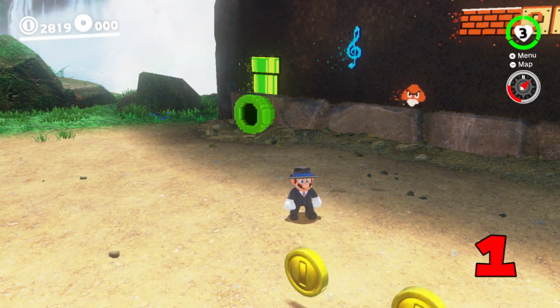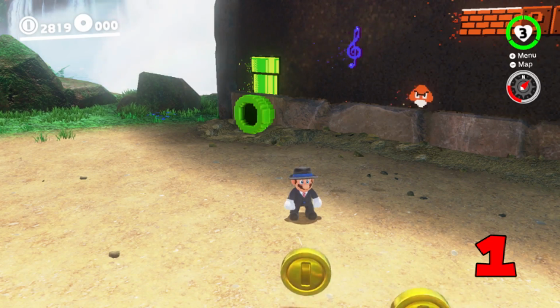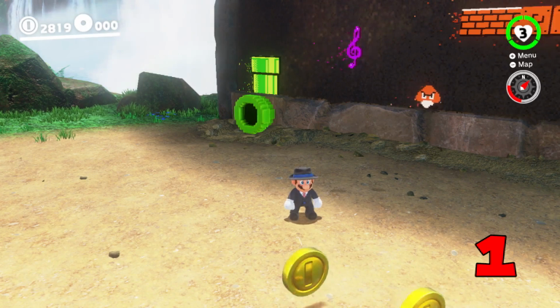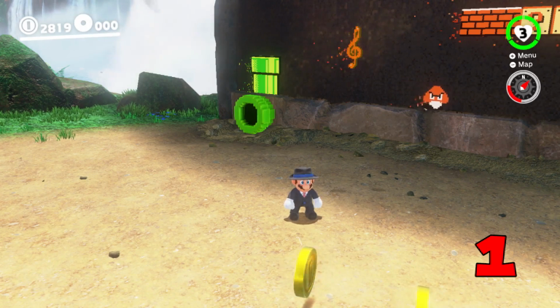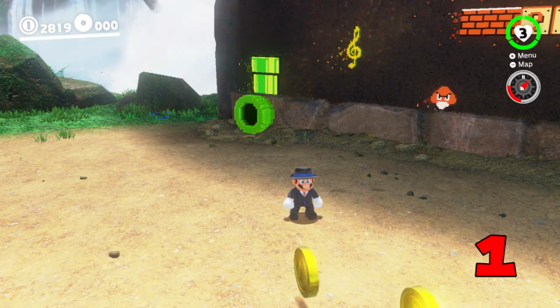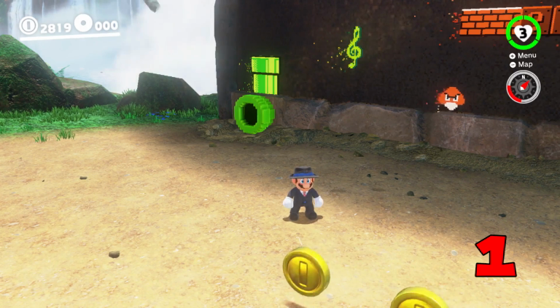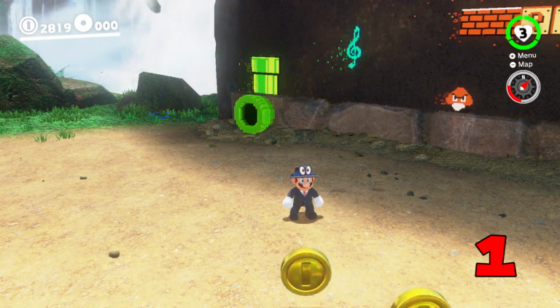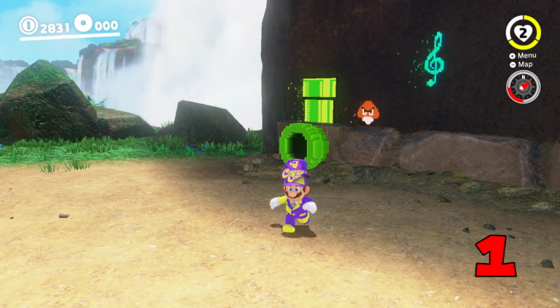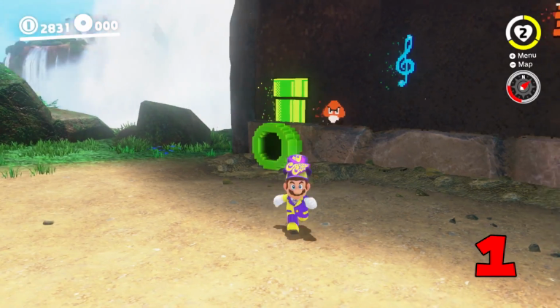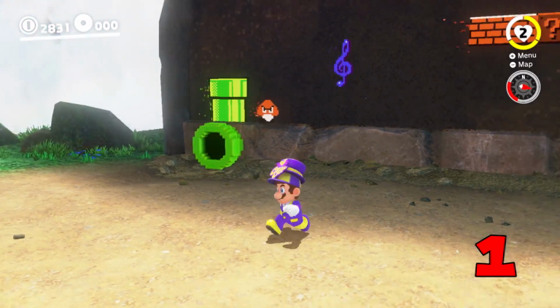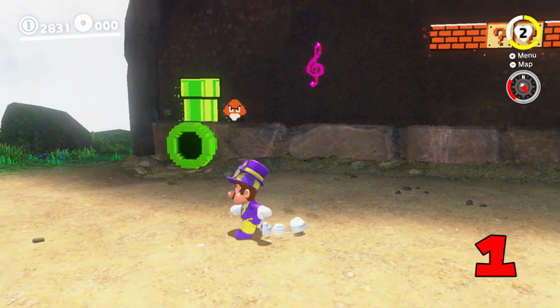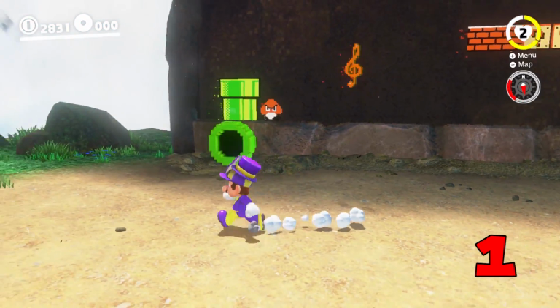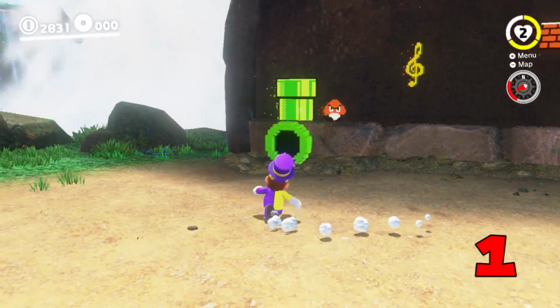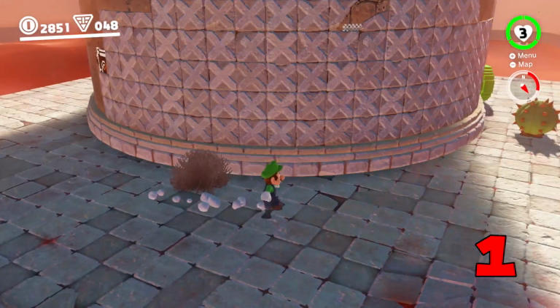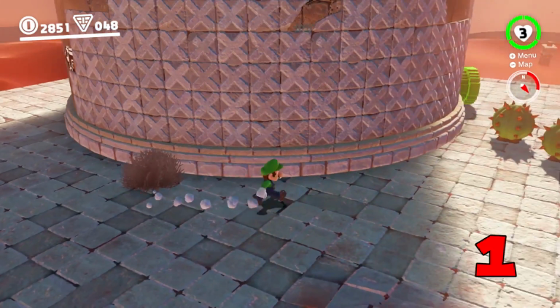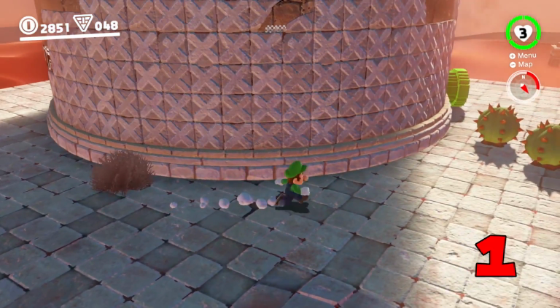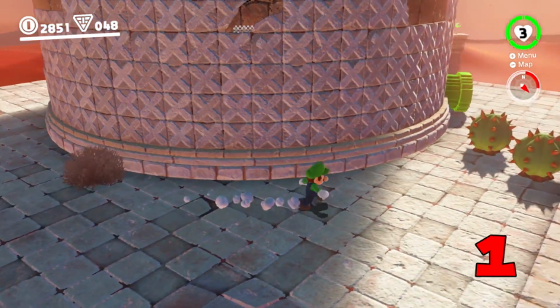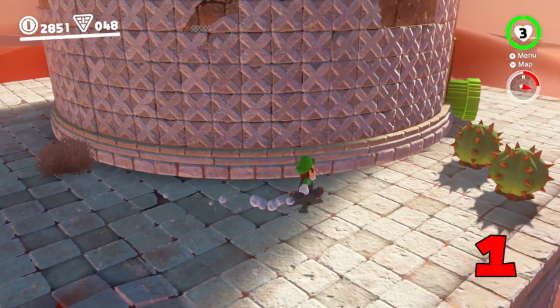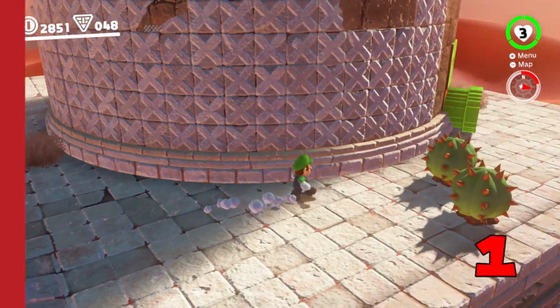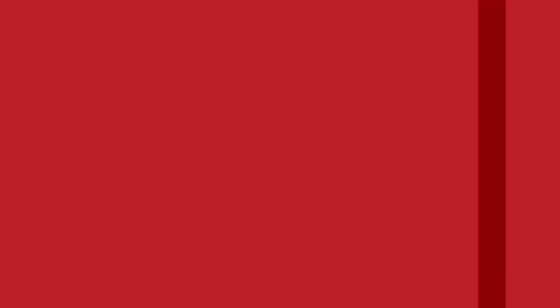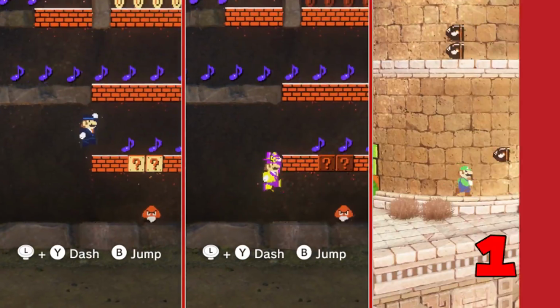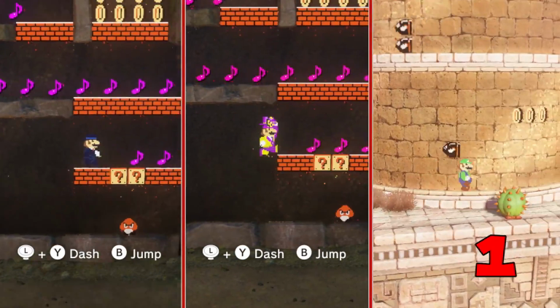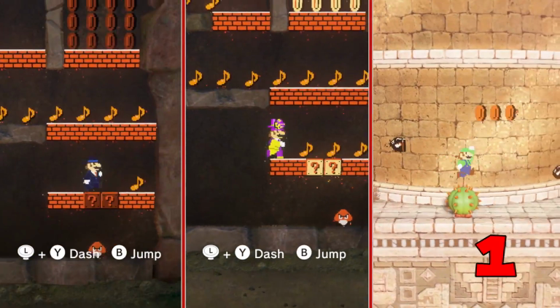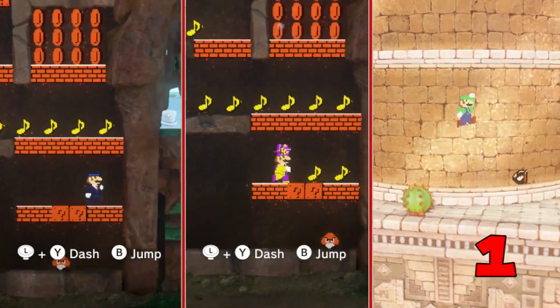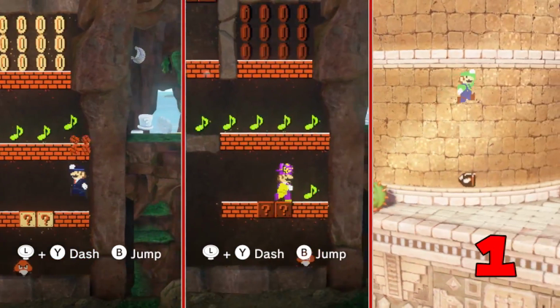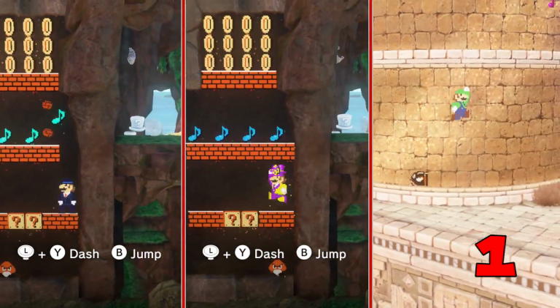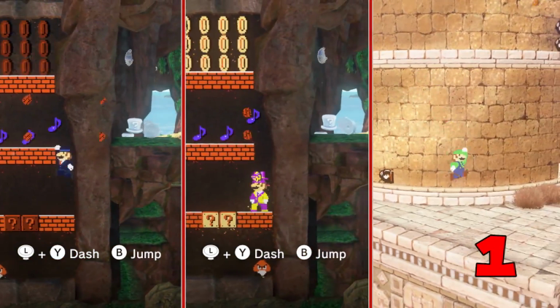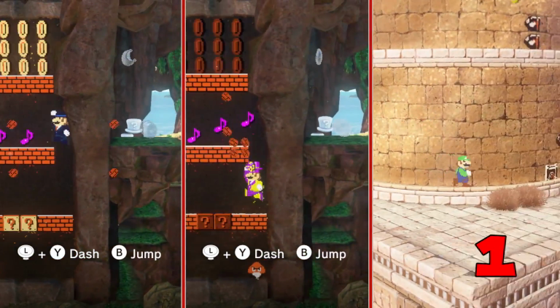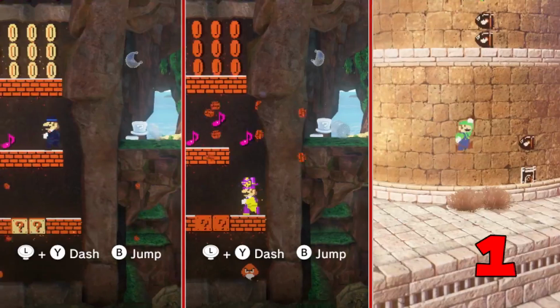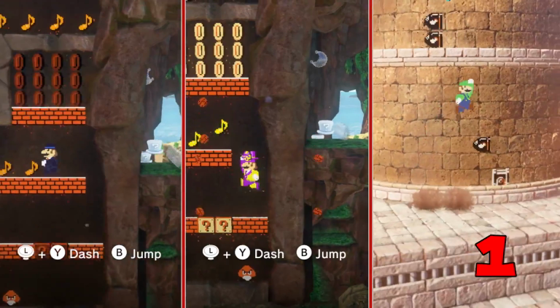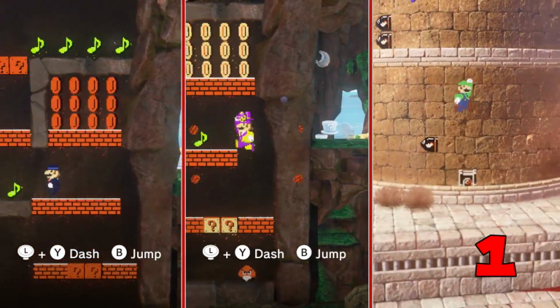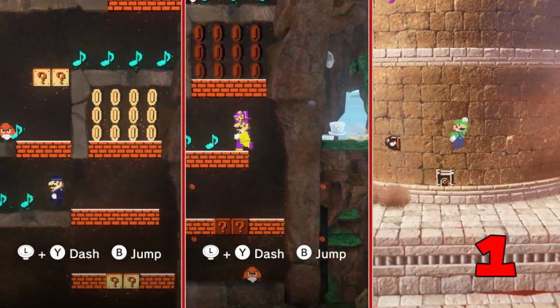As long as his tops and bottoms match, every costume Mario wears has a matching 2D version when you pop into a side-scrolling area.